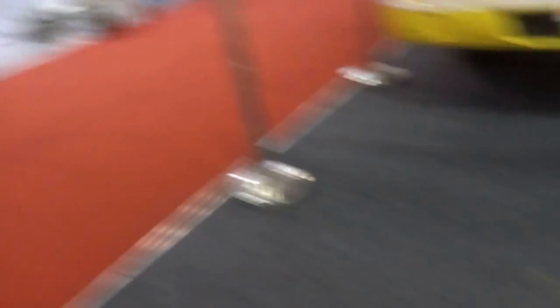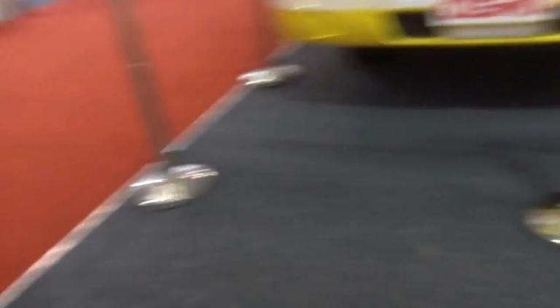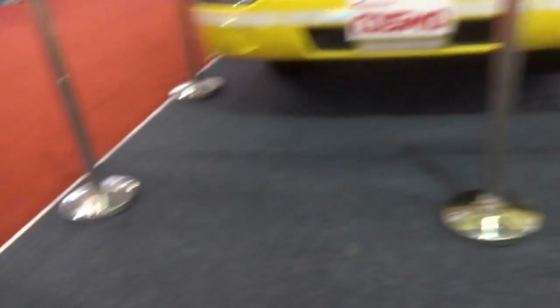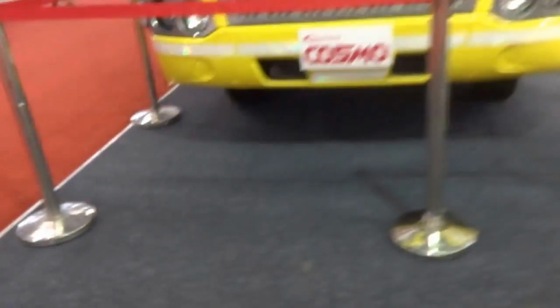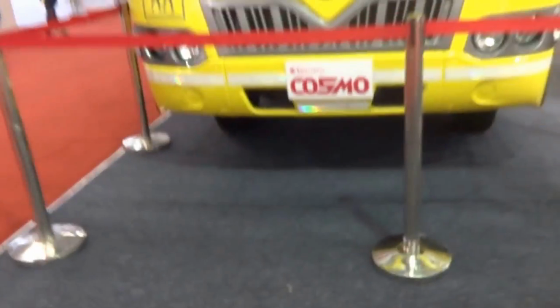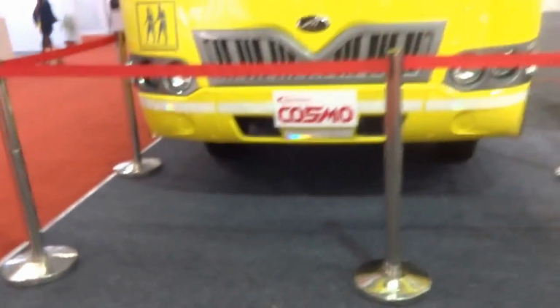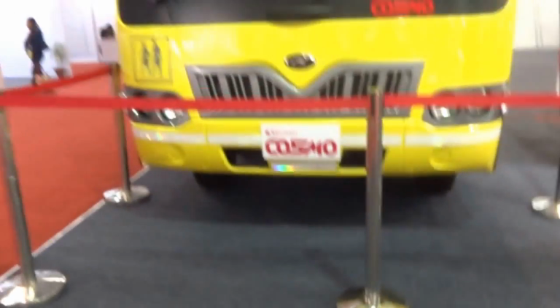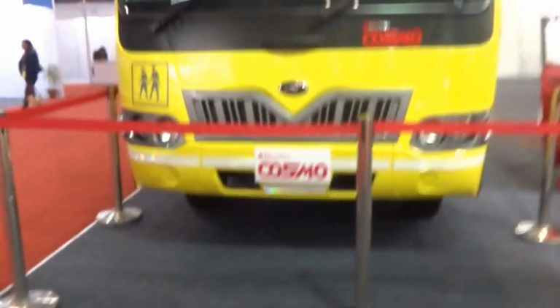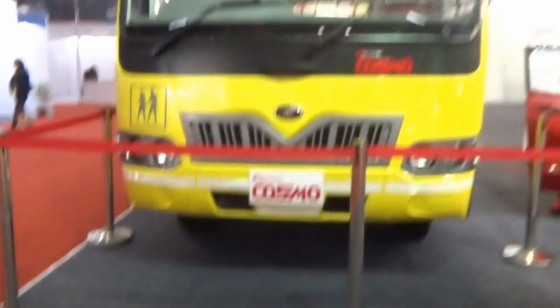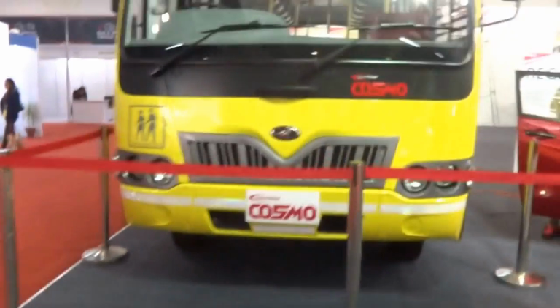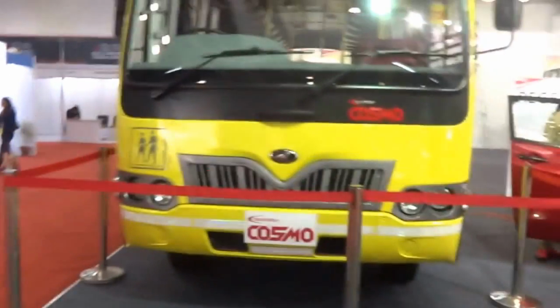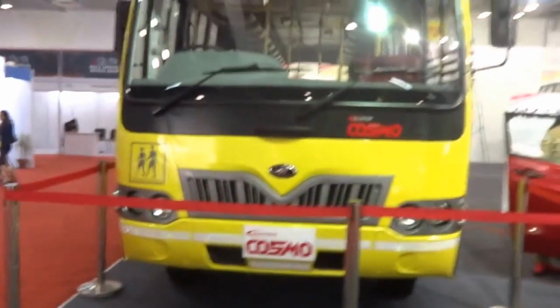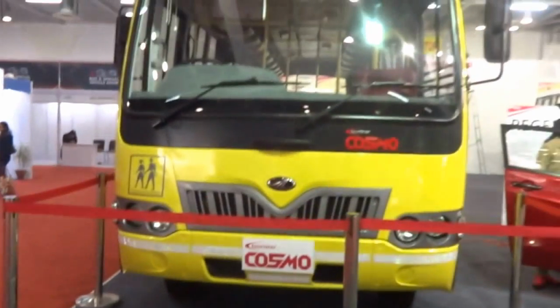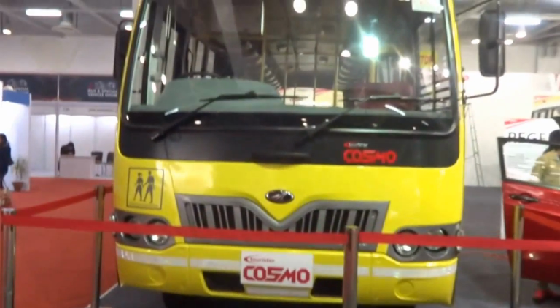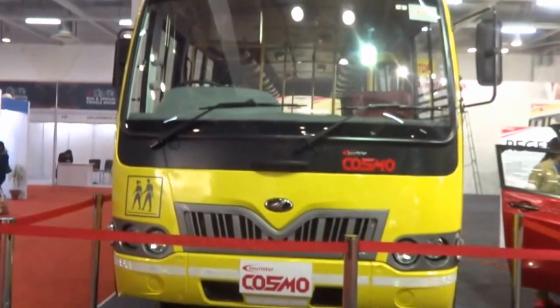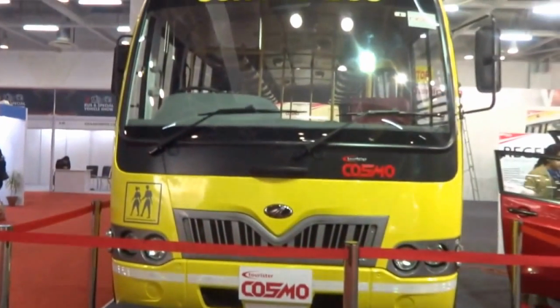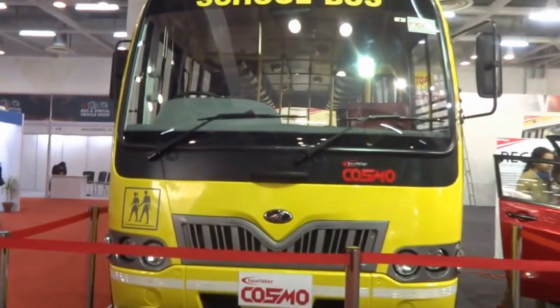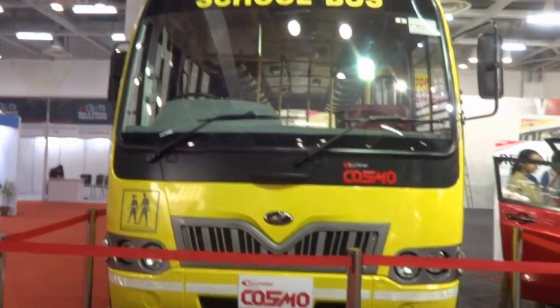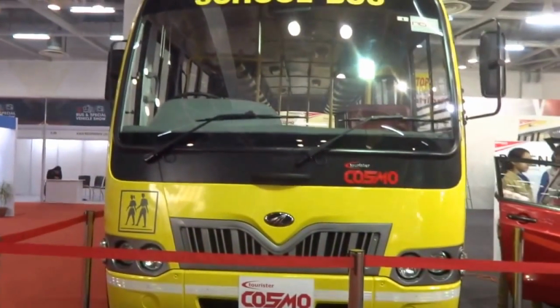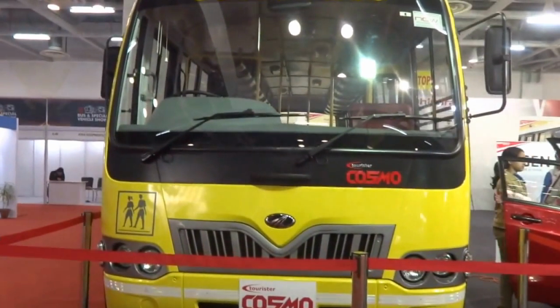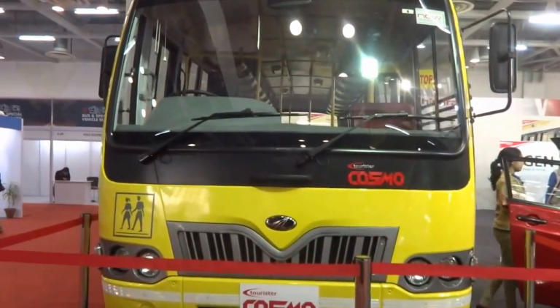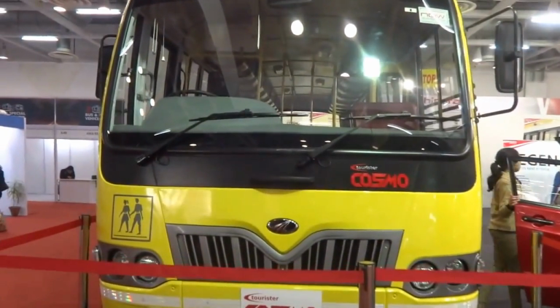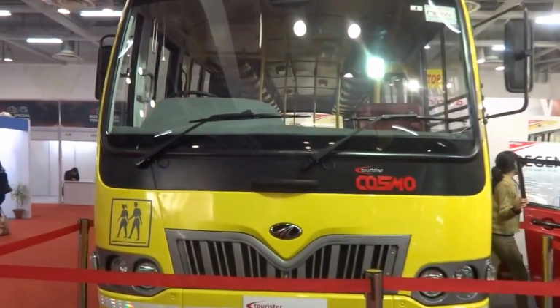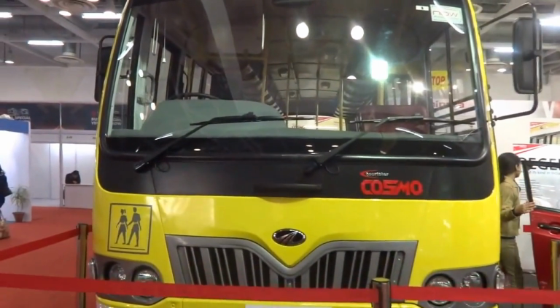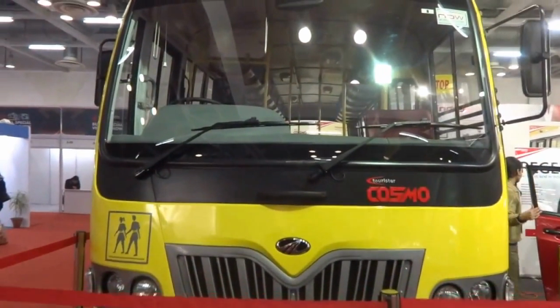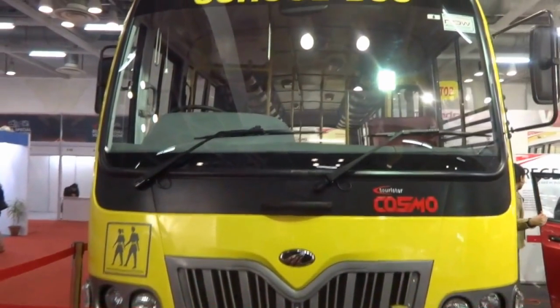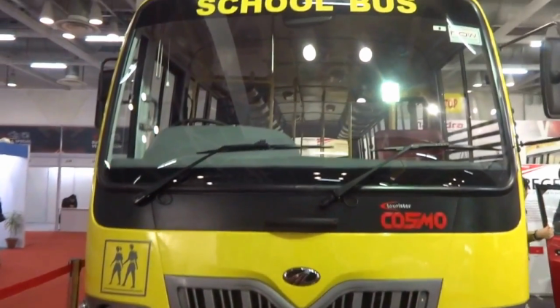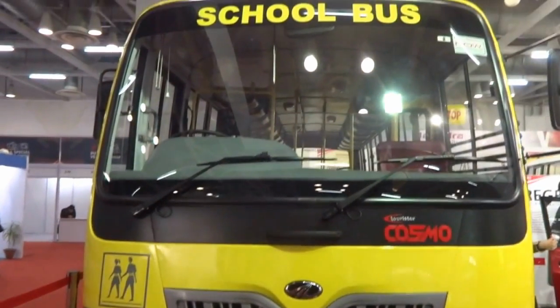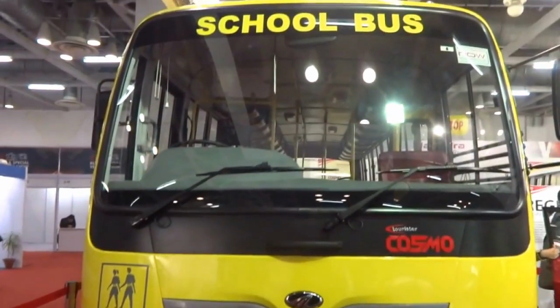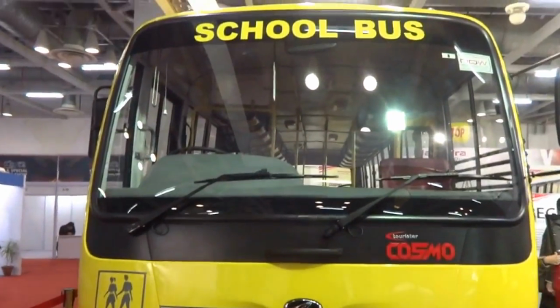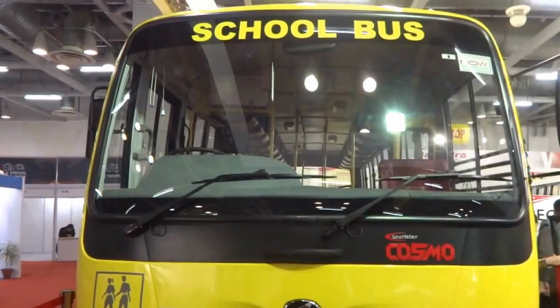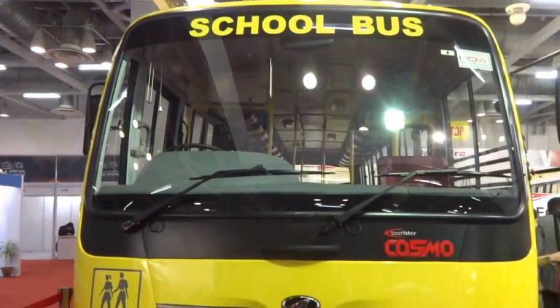So that ladies and gentlemen was the Mahindra Tourister Cosmo school bus.